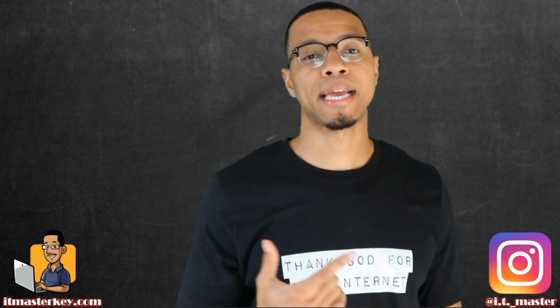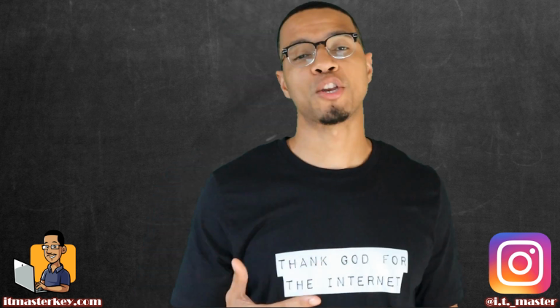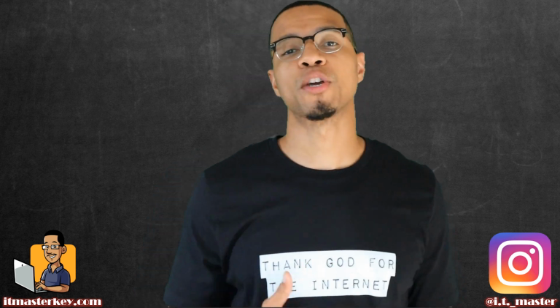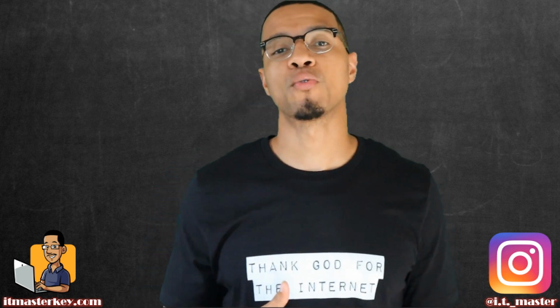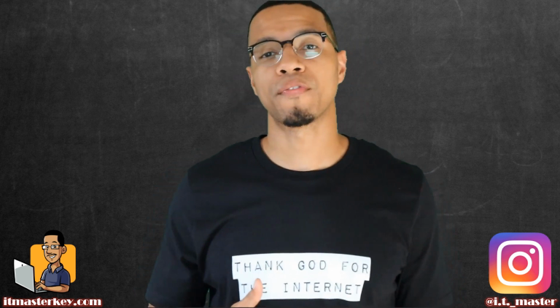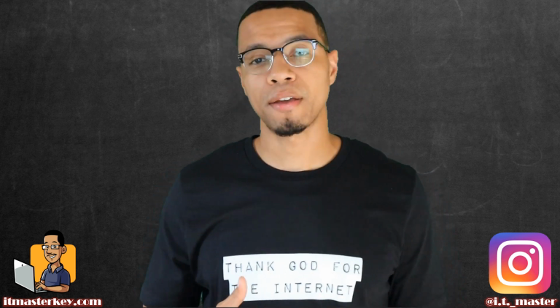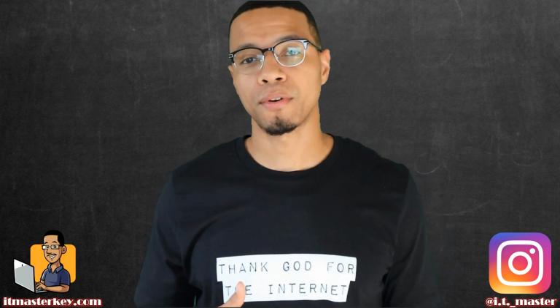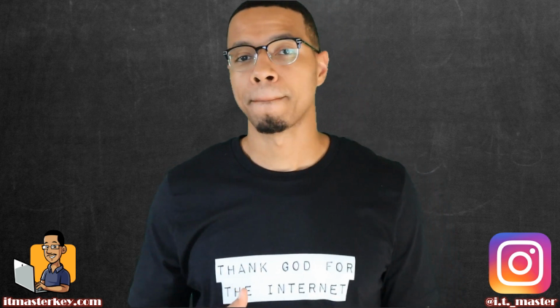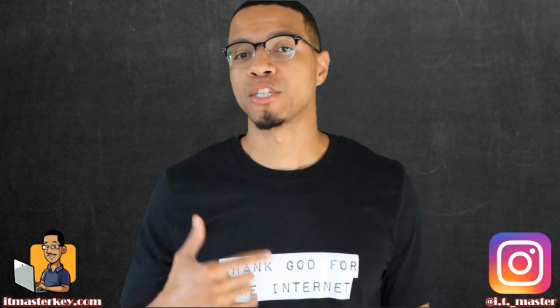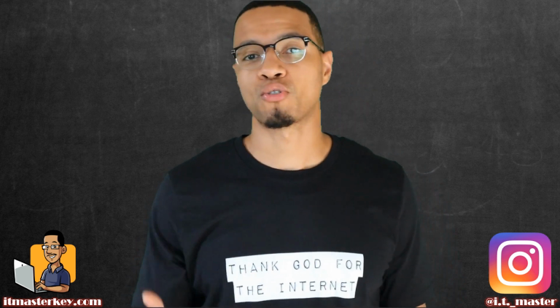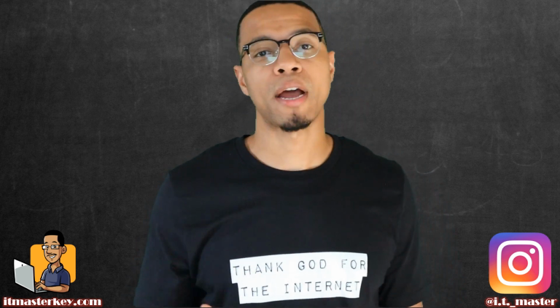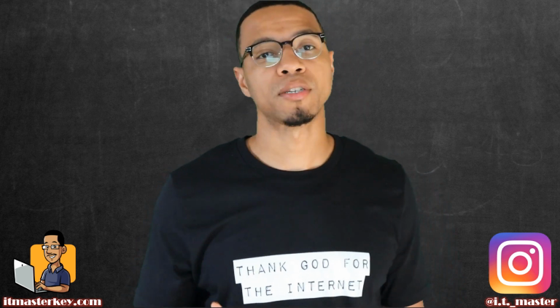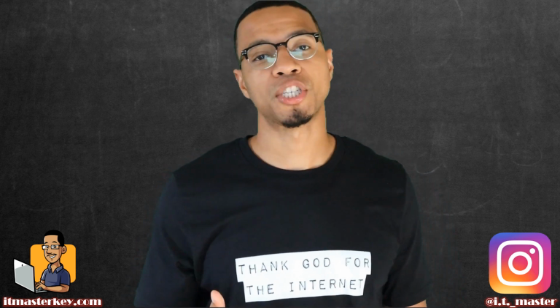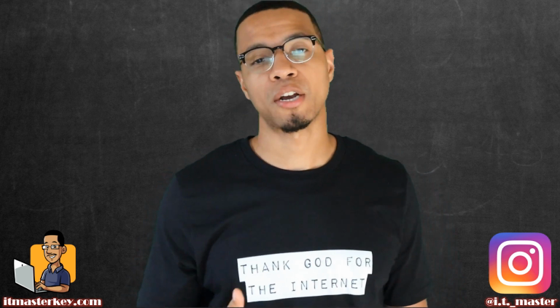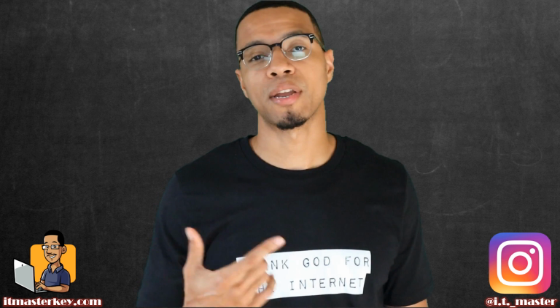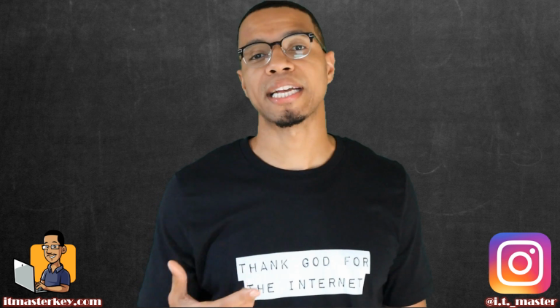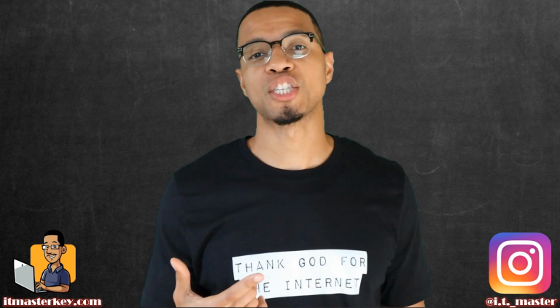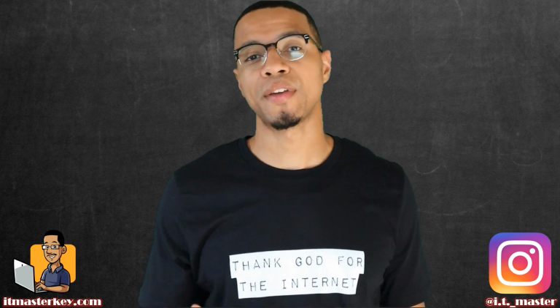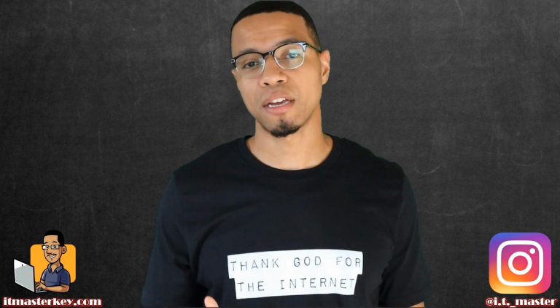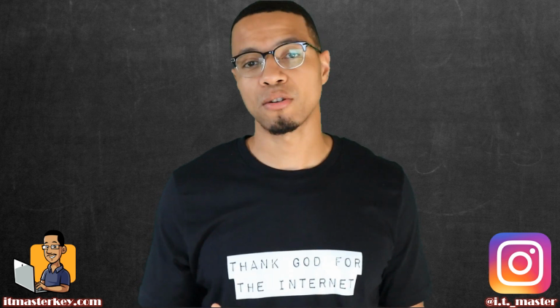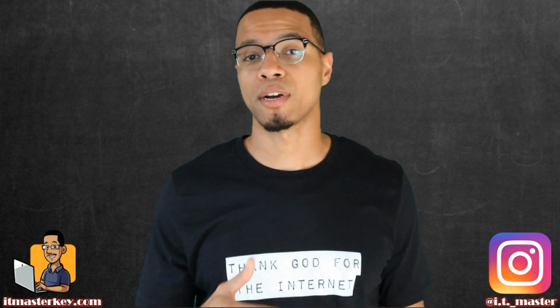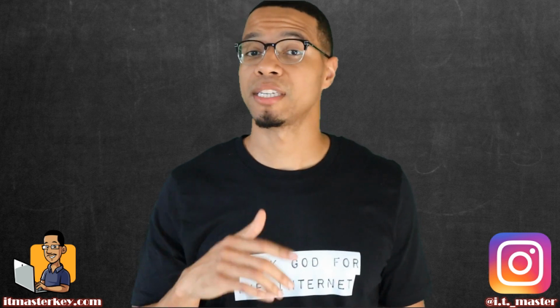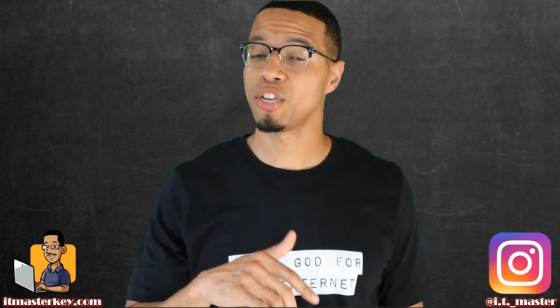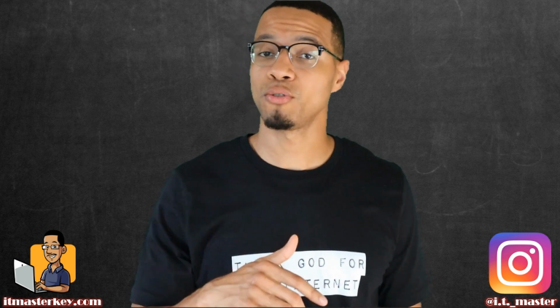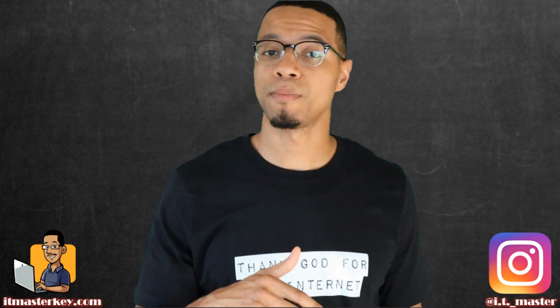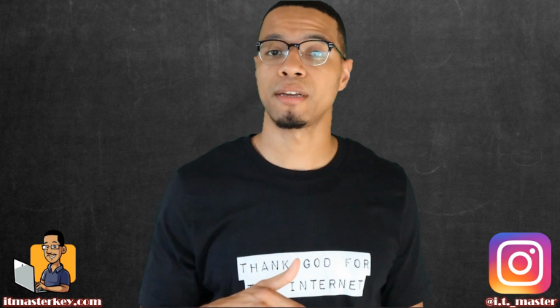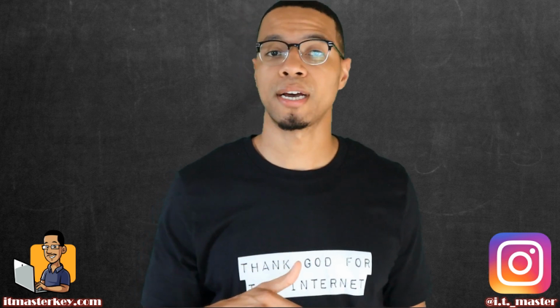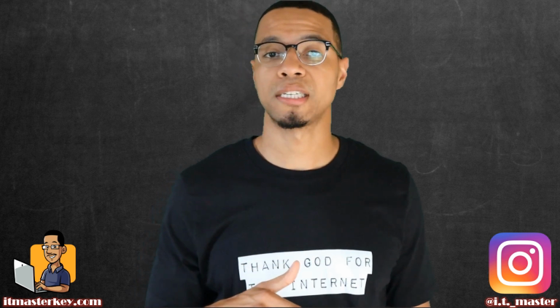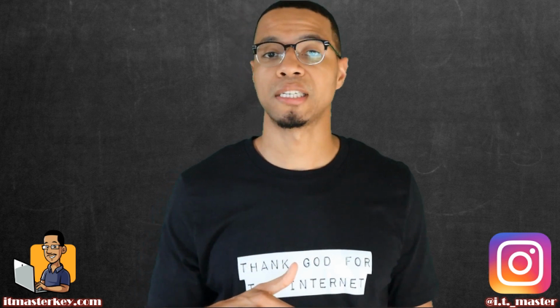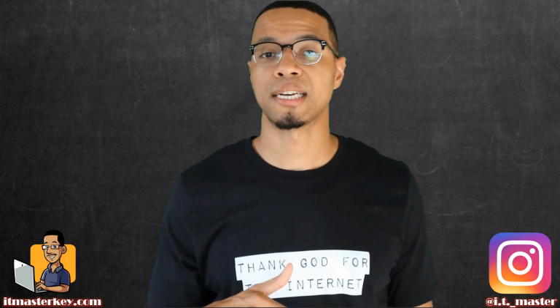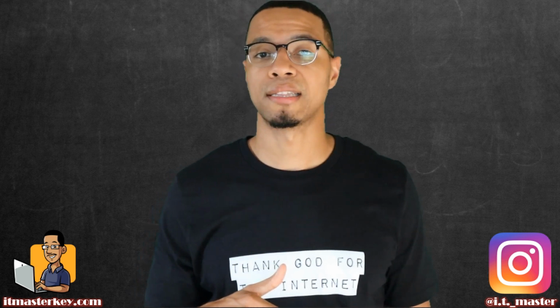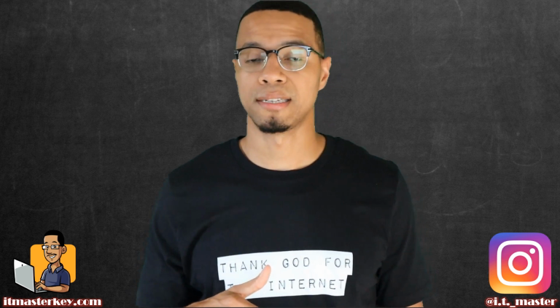Hey gang, do me a quick favor — subscribe to the channel and like this video so I can continue to make content just like this.